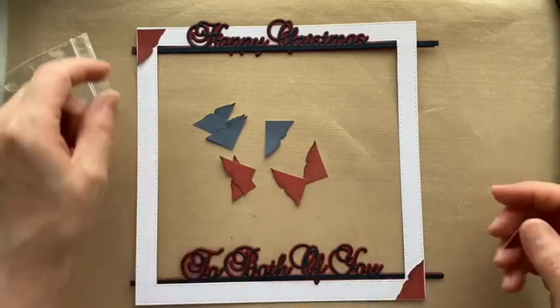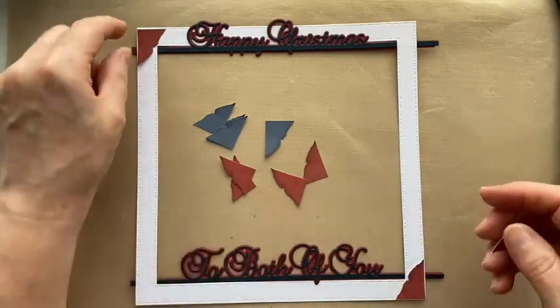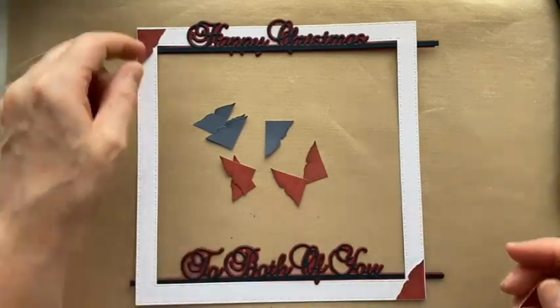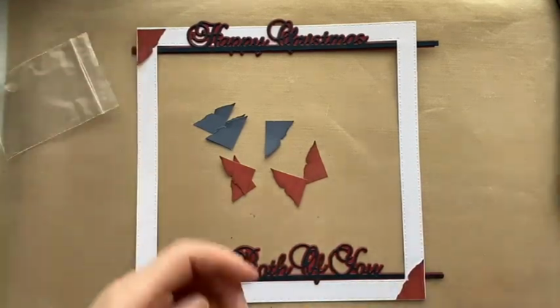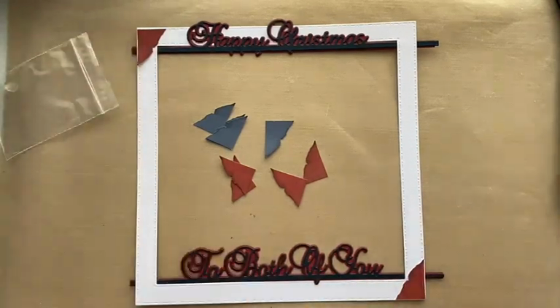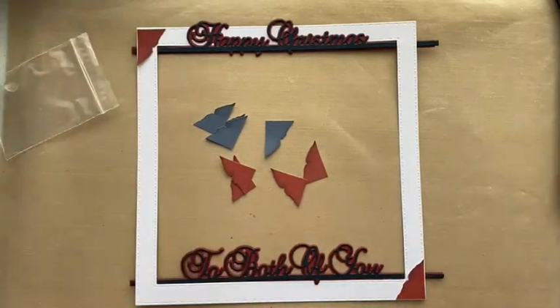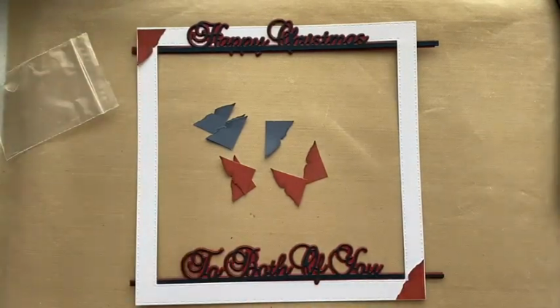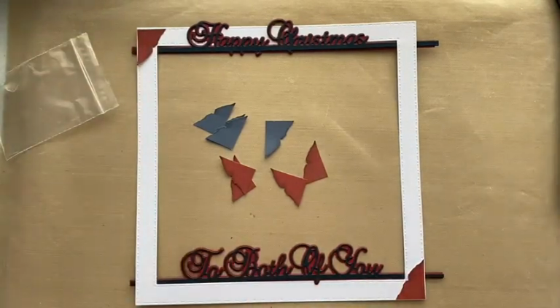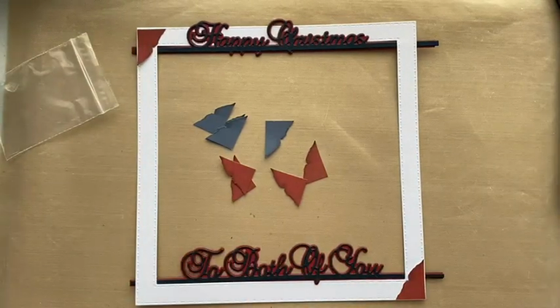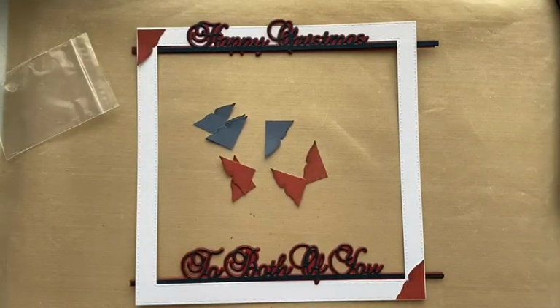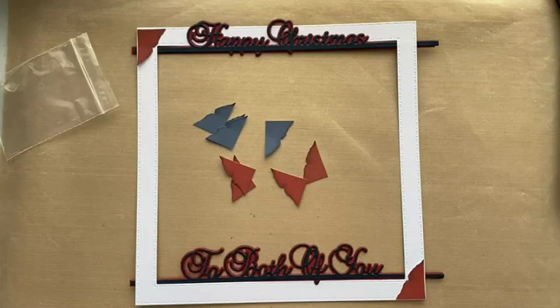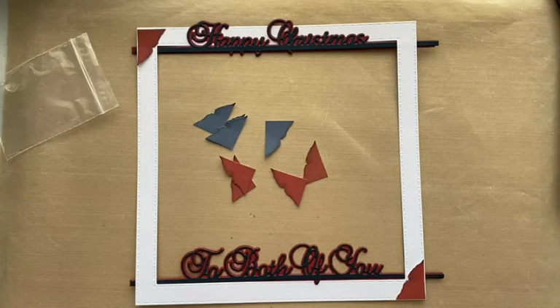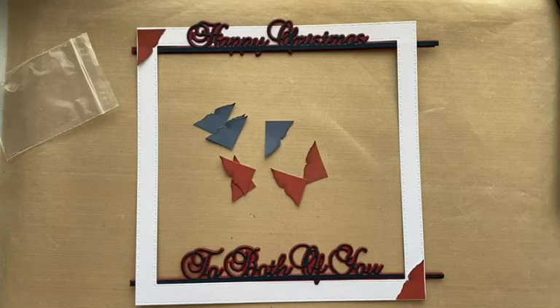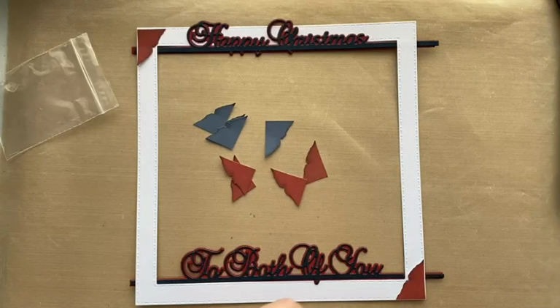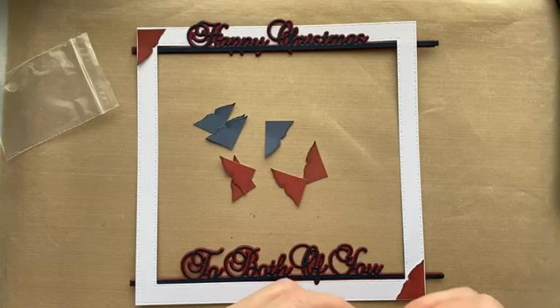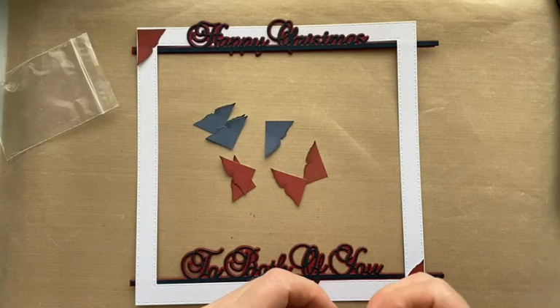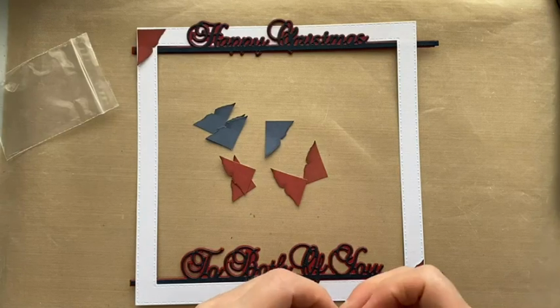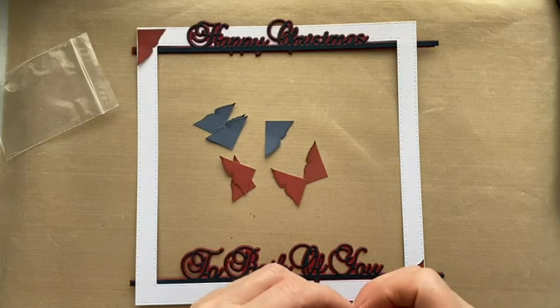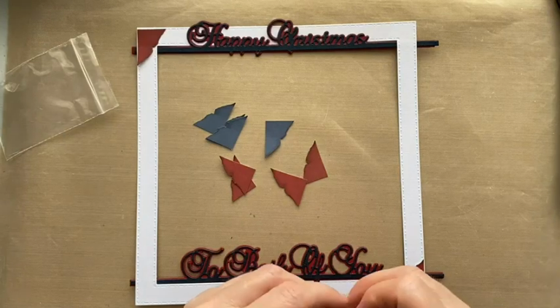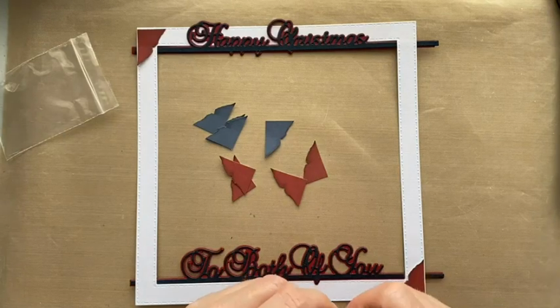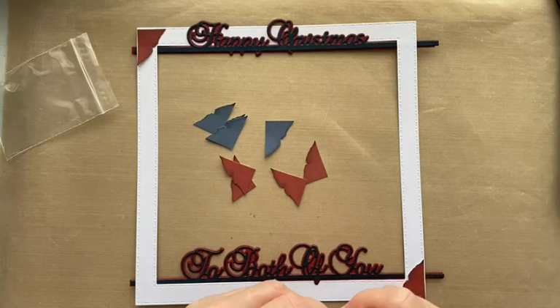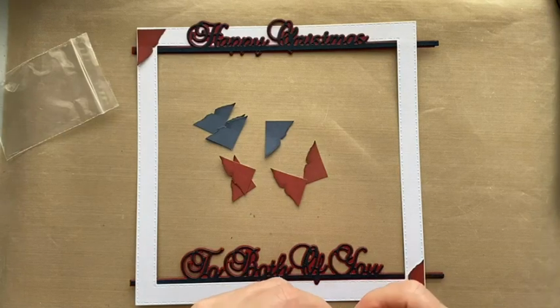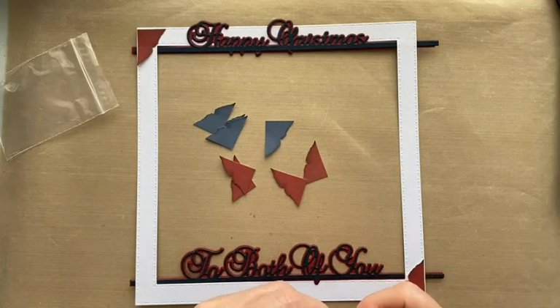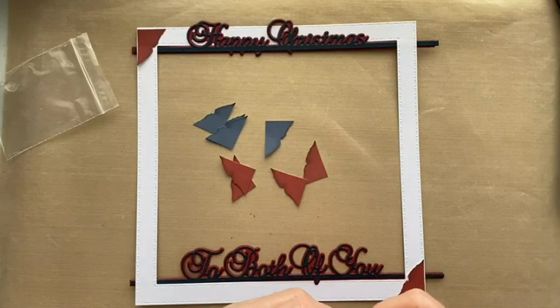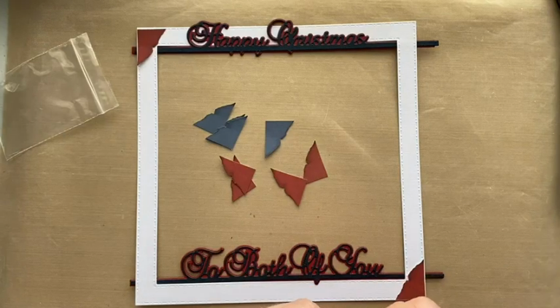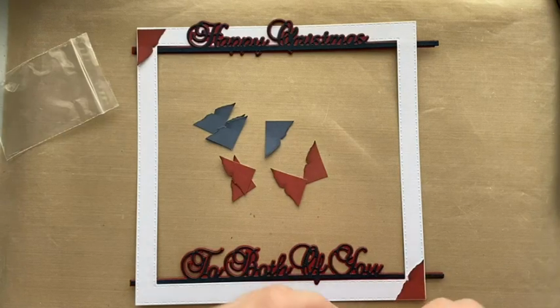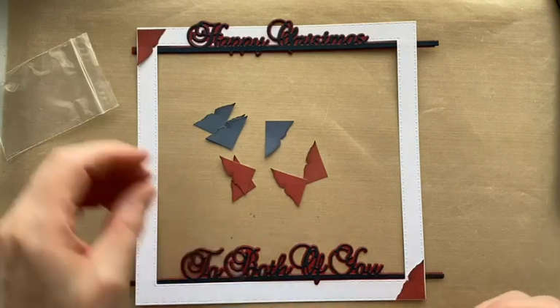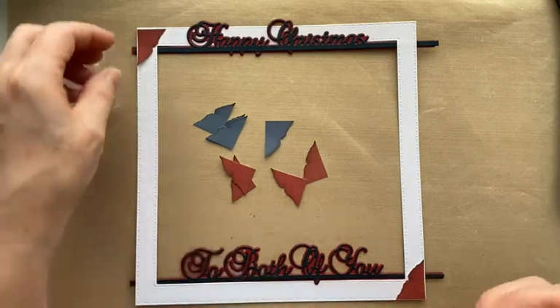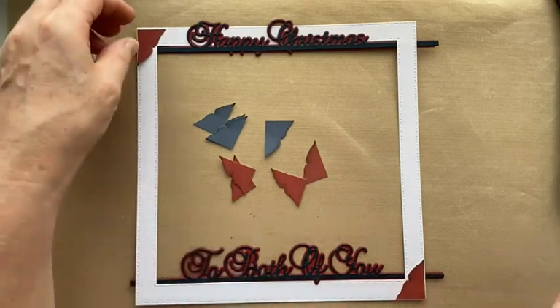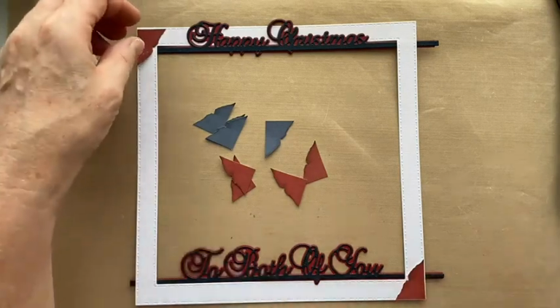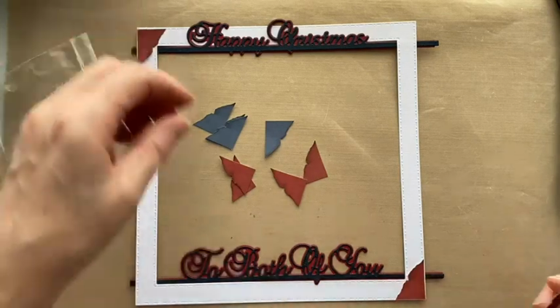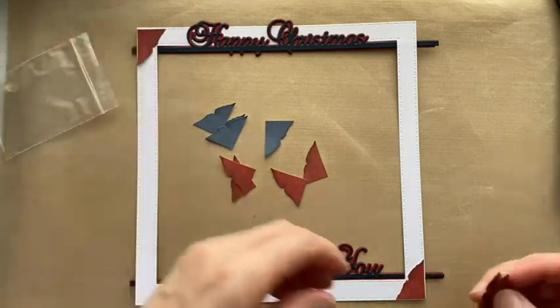I think we'll just try them on the bottom for now. I might change my mind — and that's my prerogative!